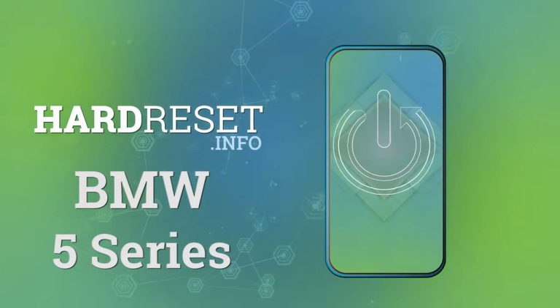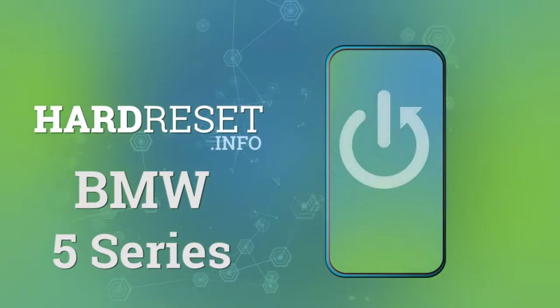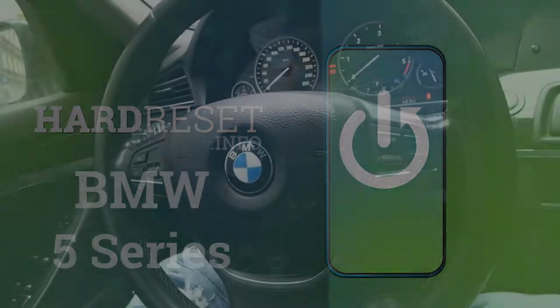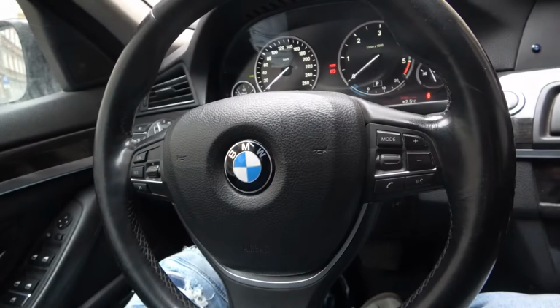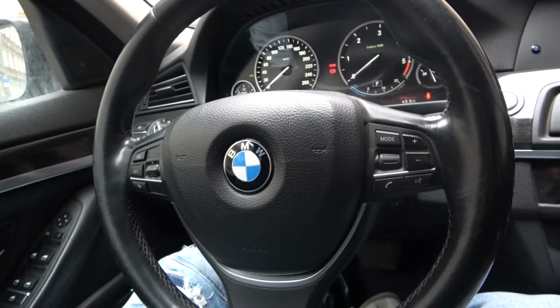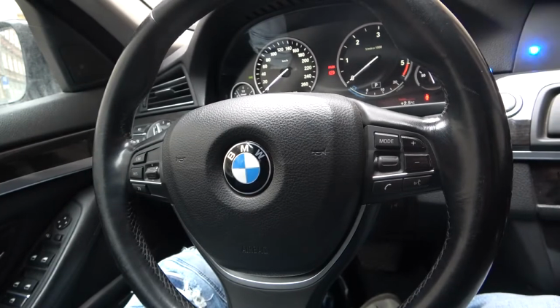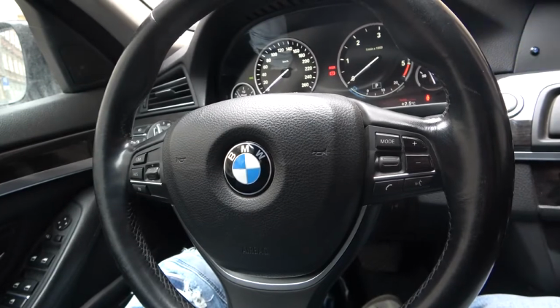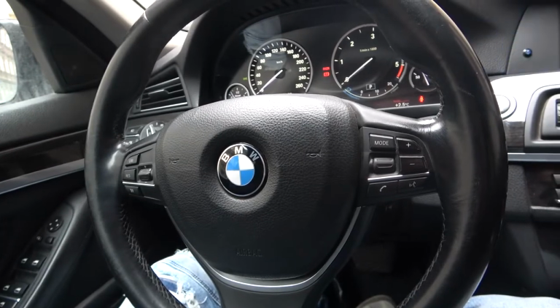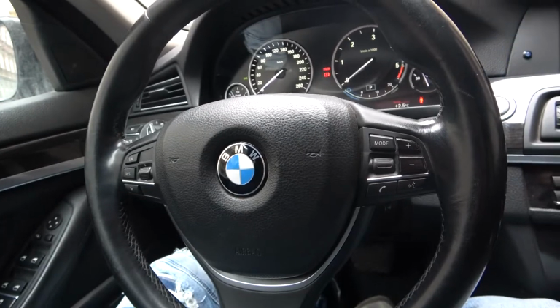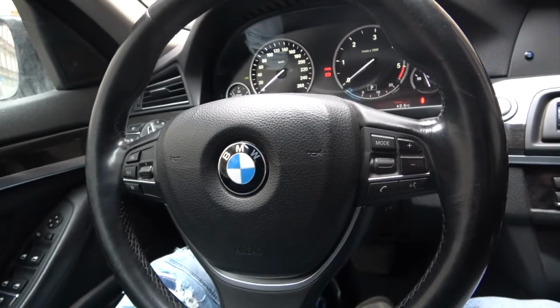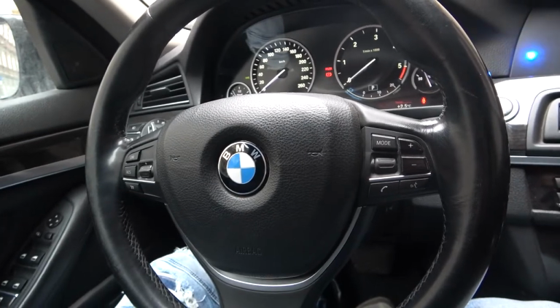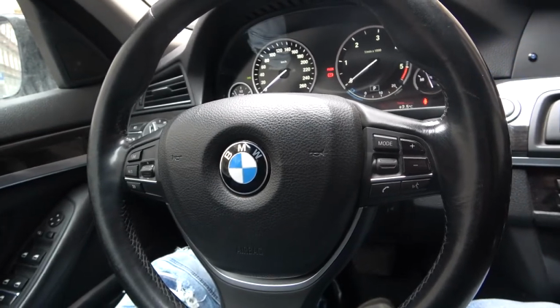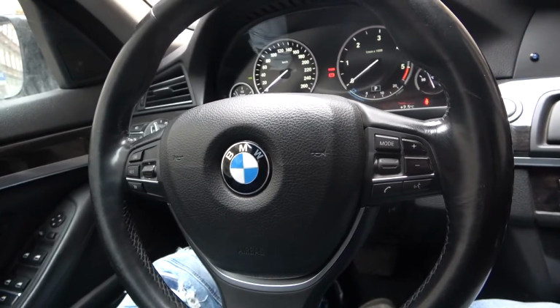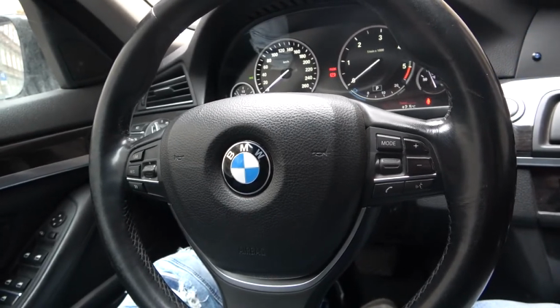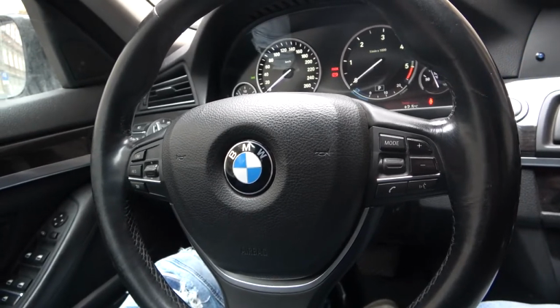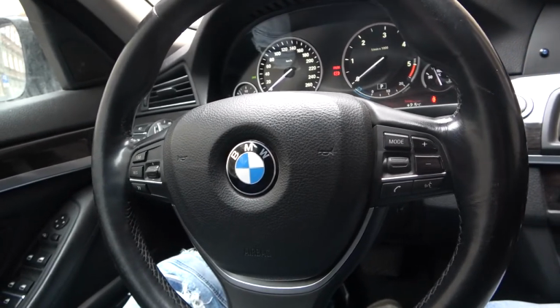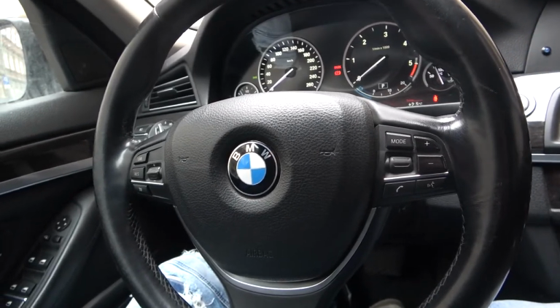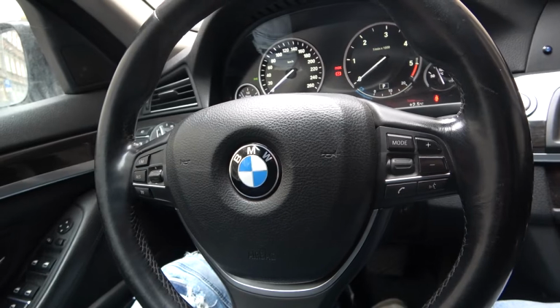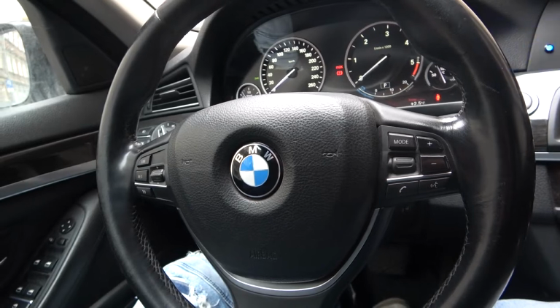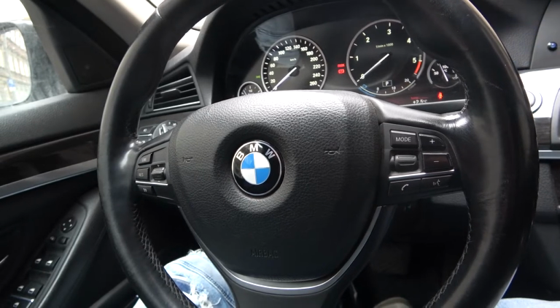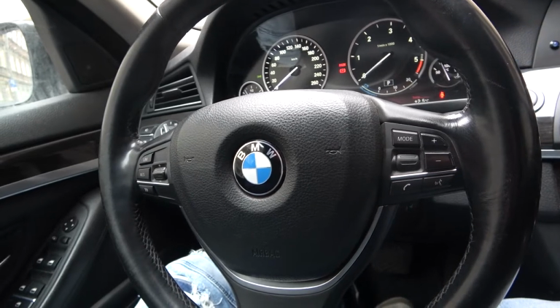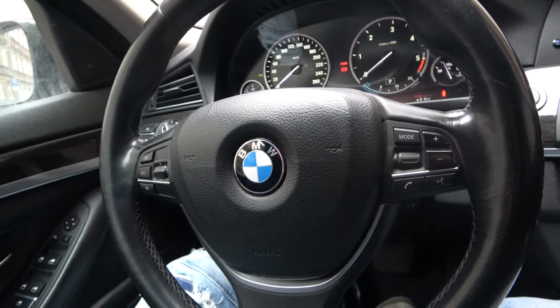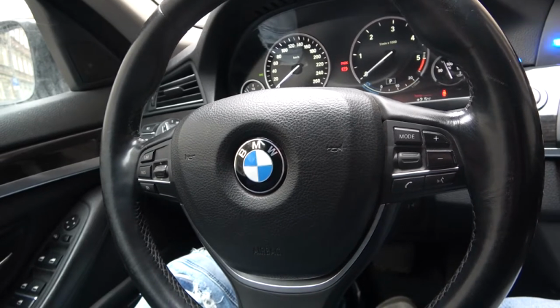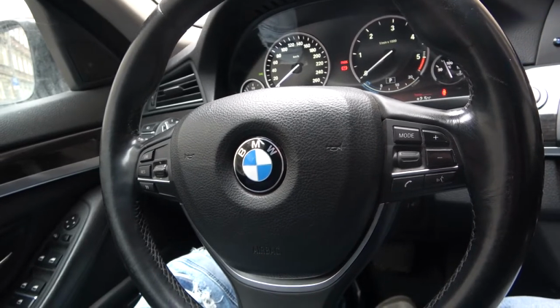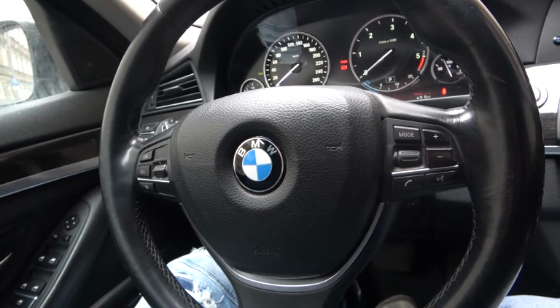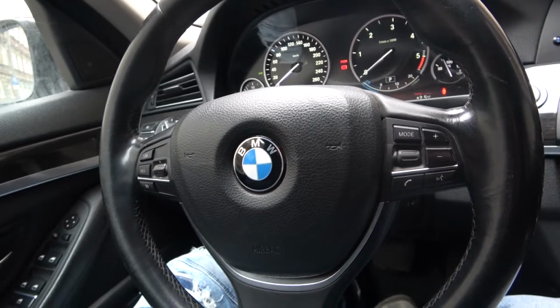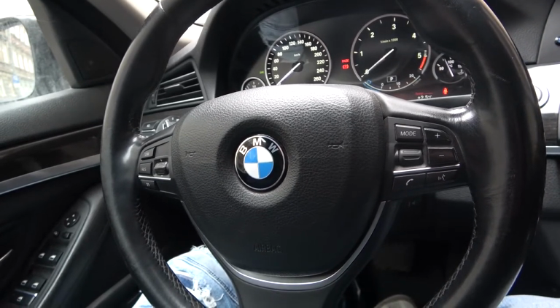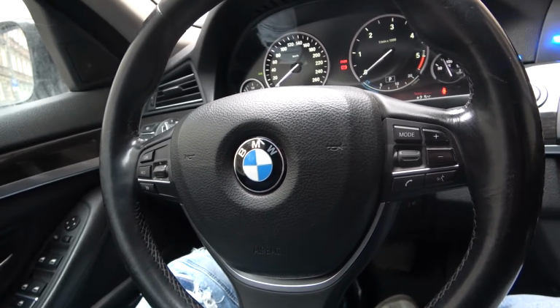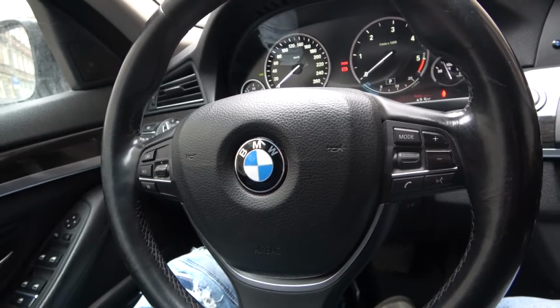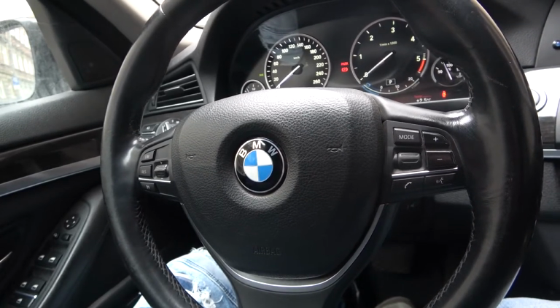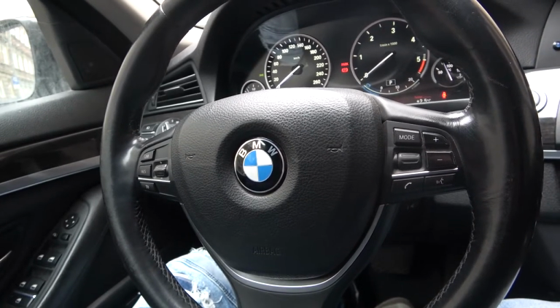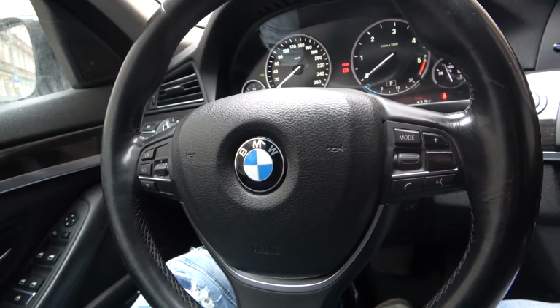Hello, today I'm in a BMW Series 5. In this video I'll show you how to enable snow chains mode.